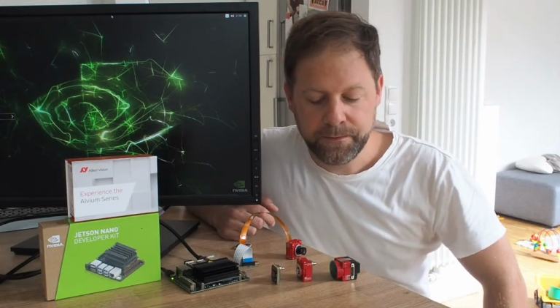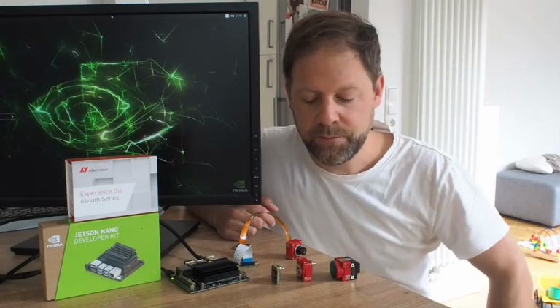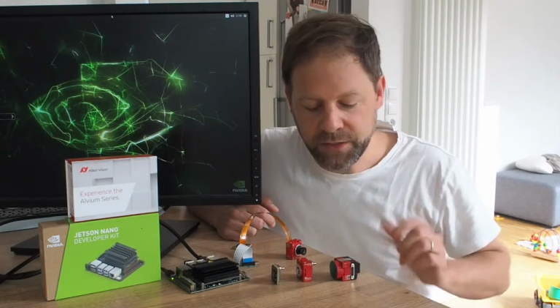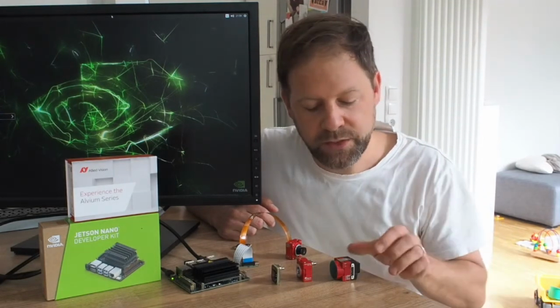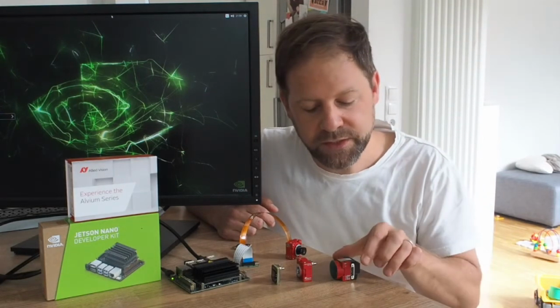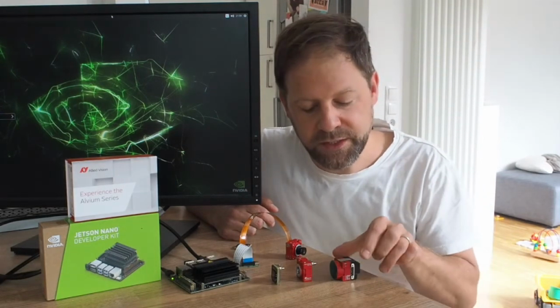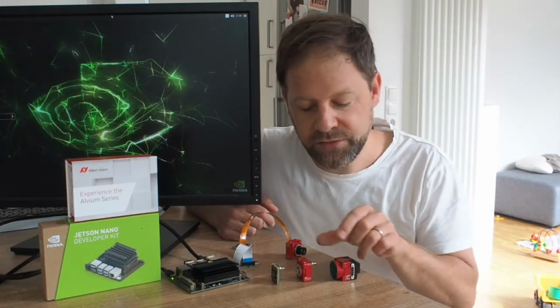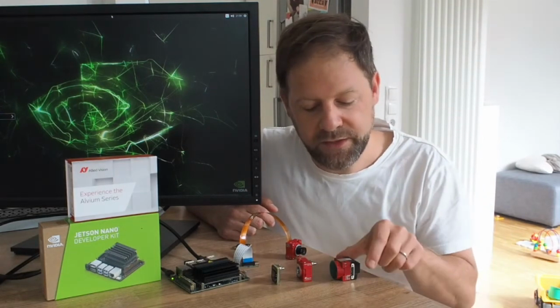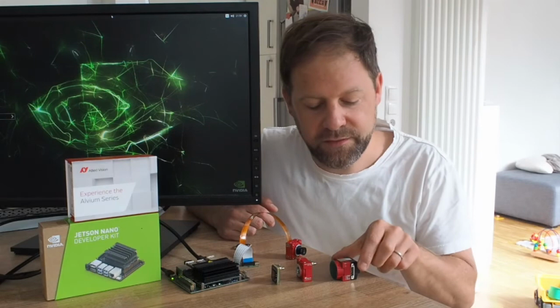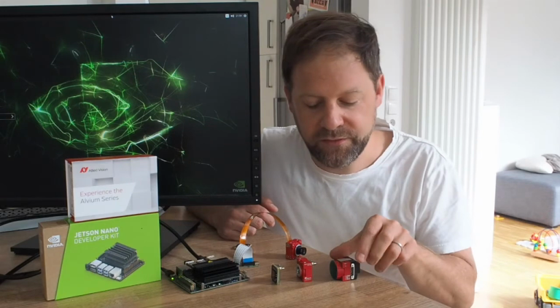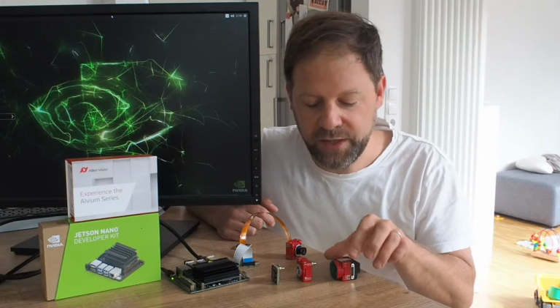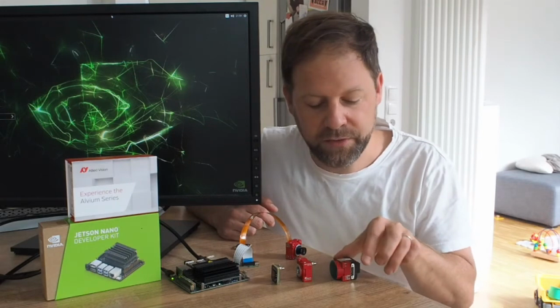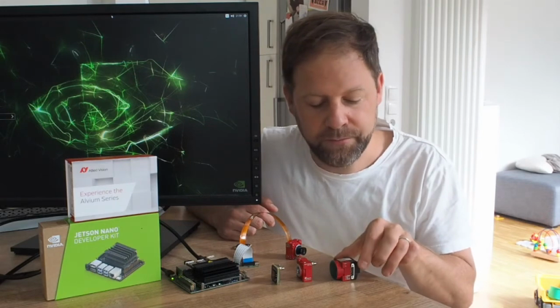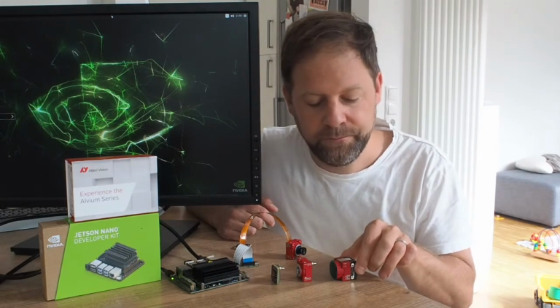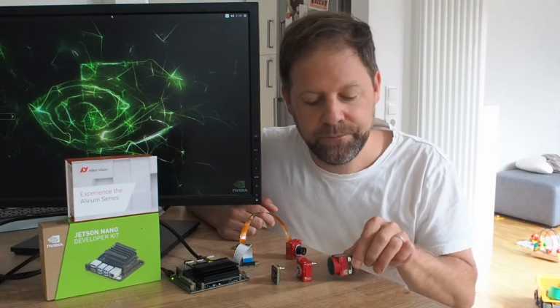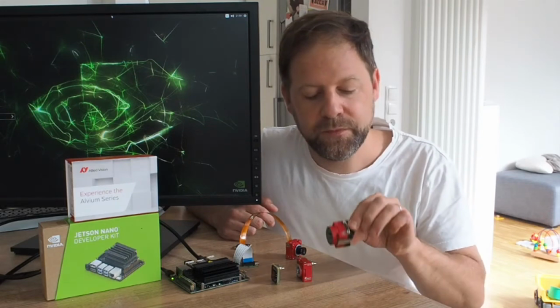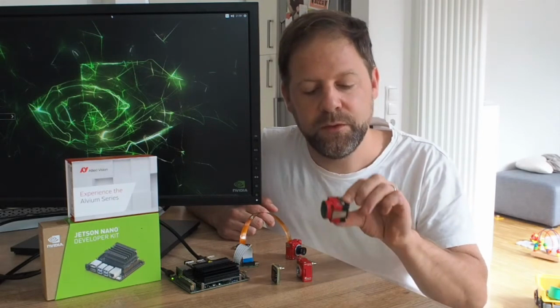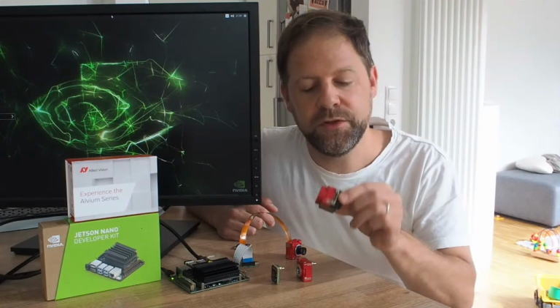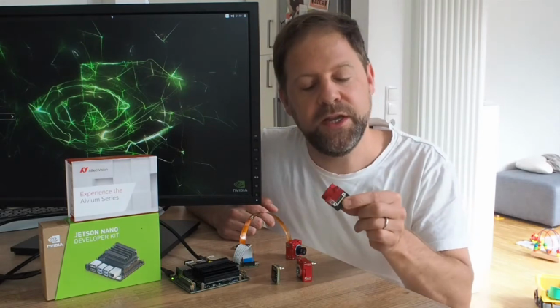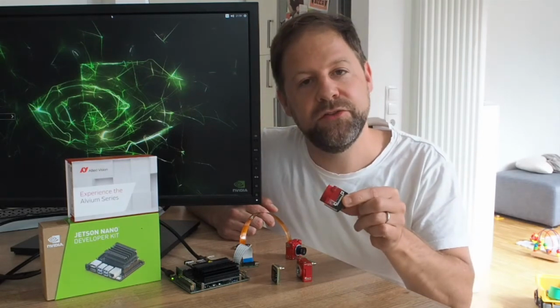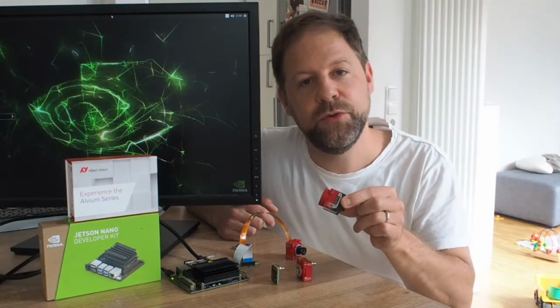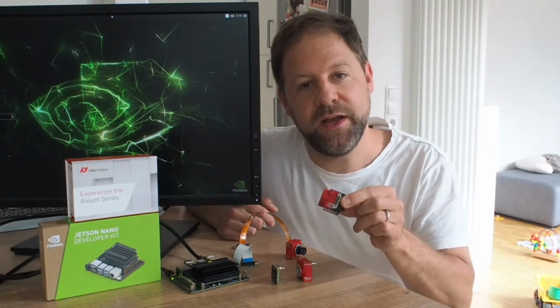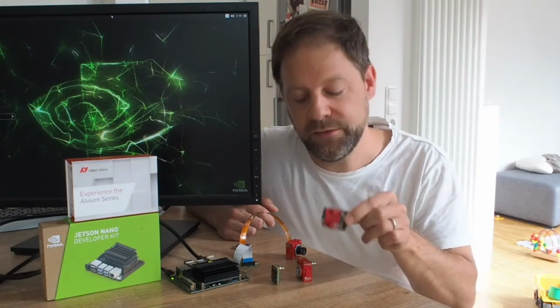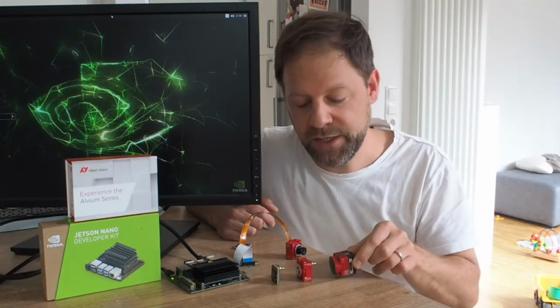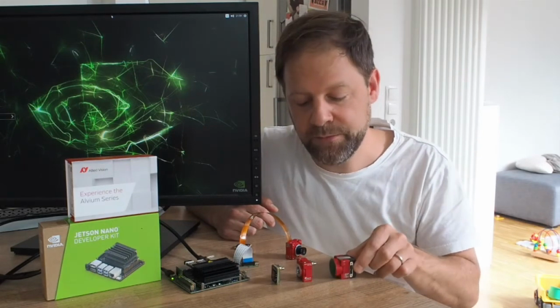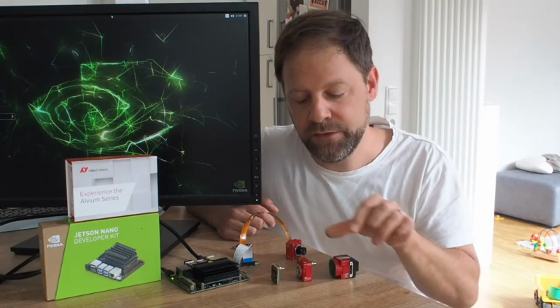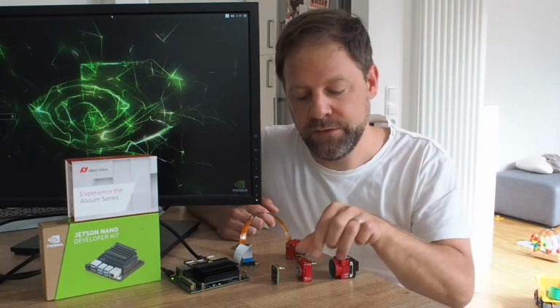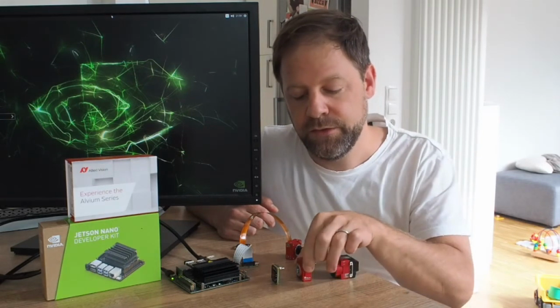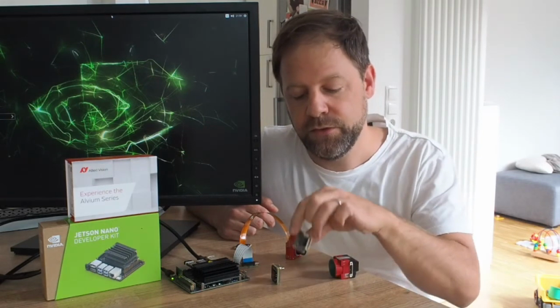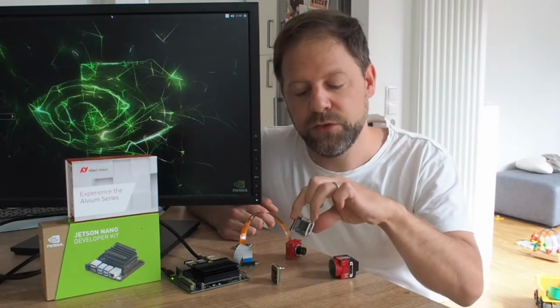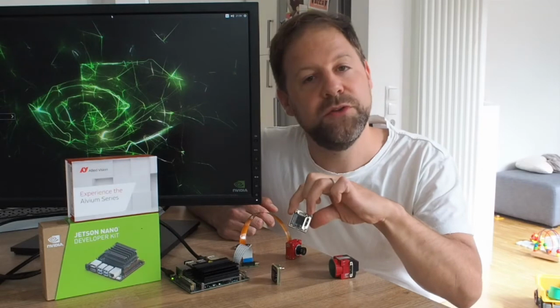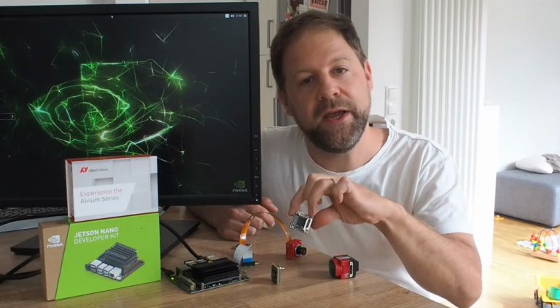But not only this — the interface is available with the connector to the side of the camera or to the back.